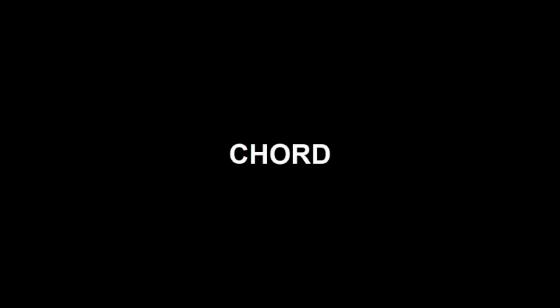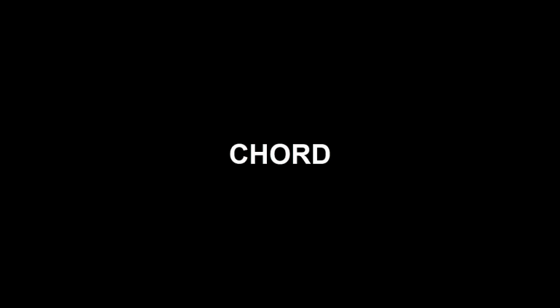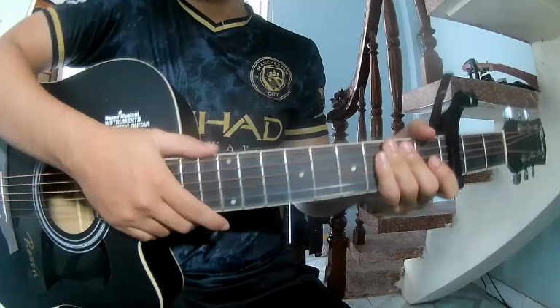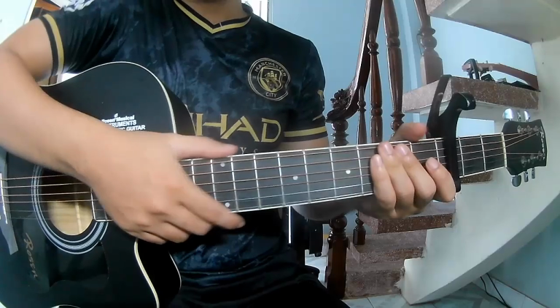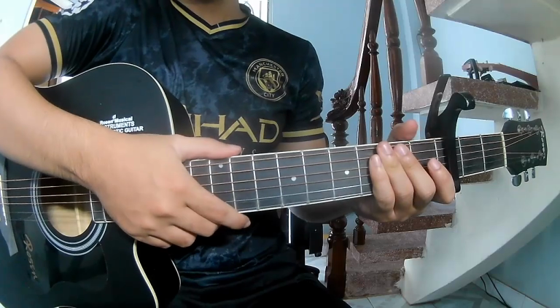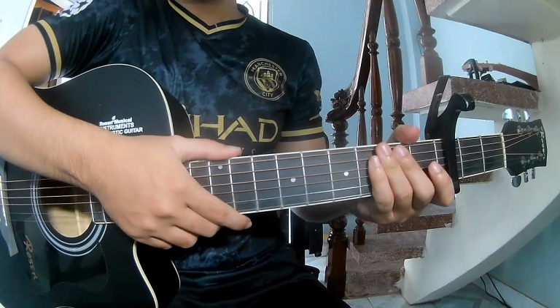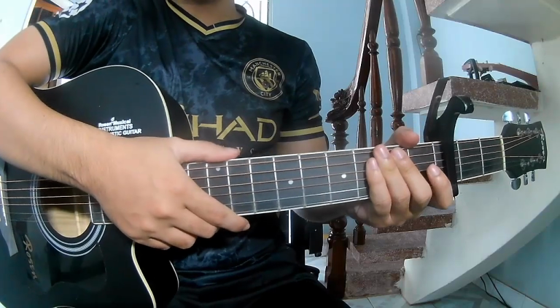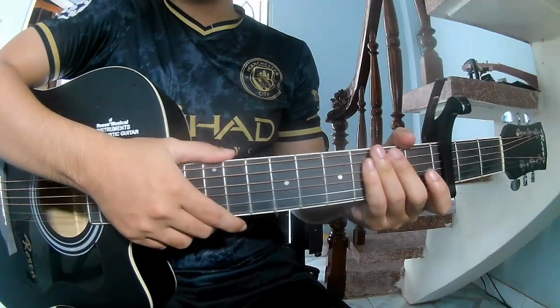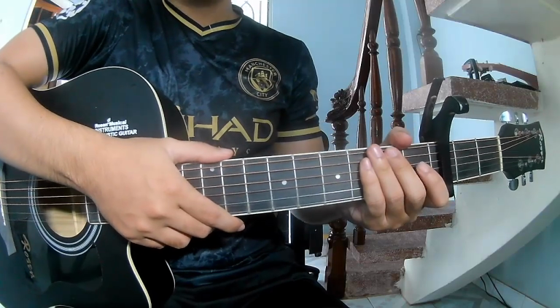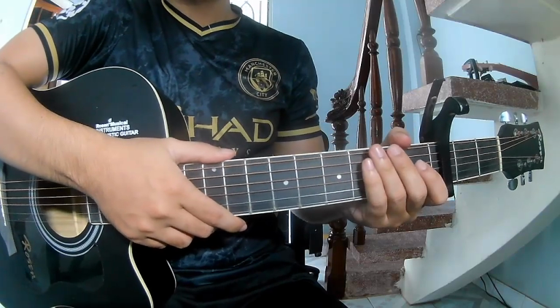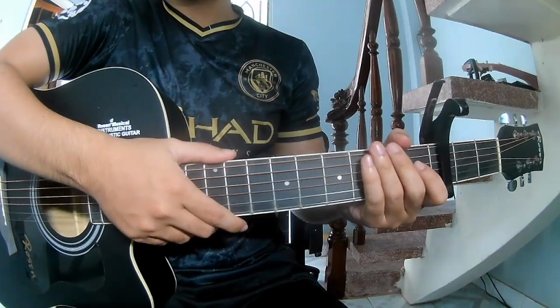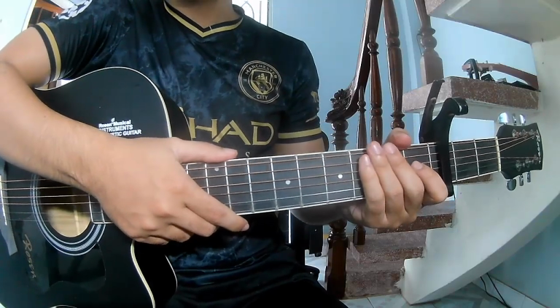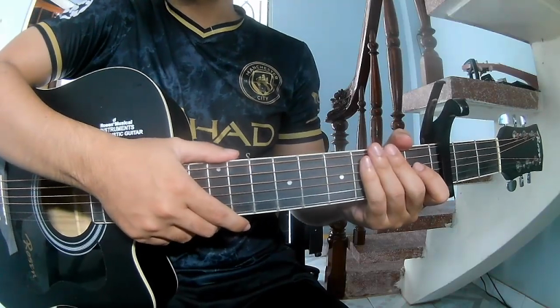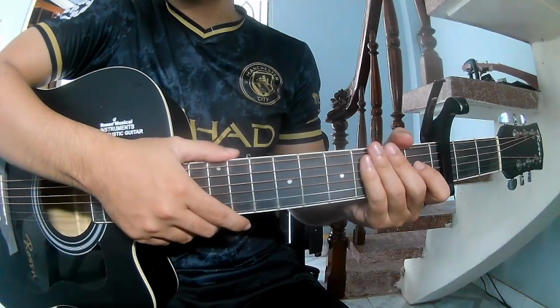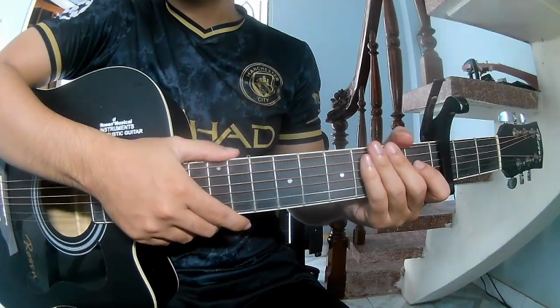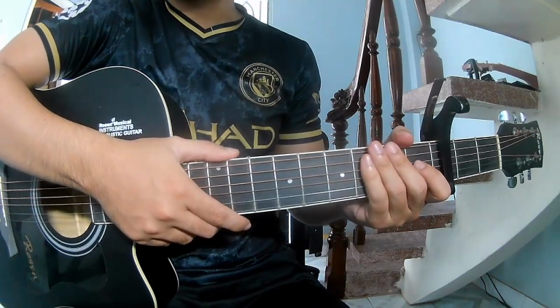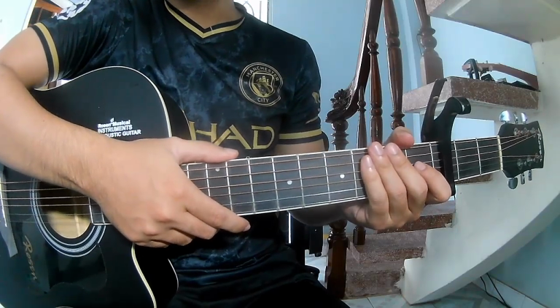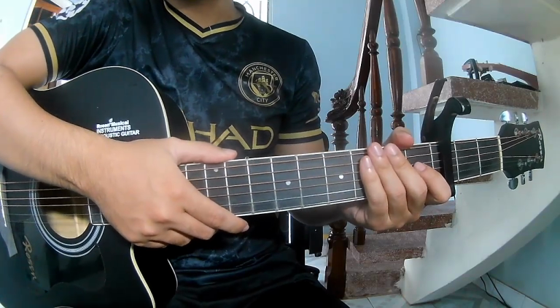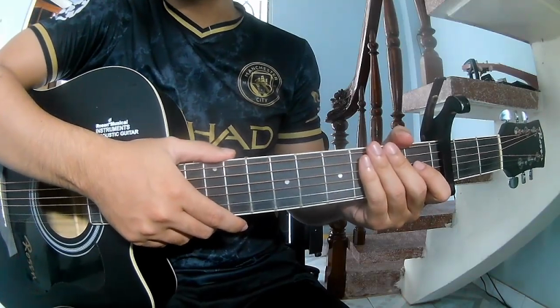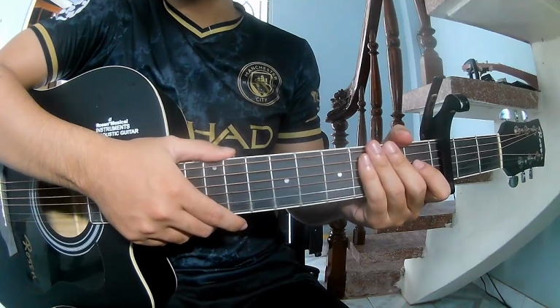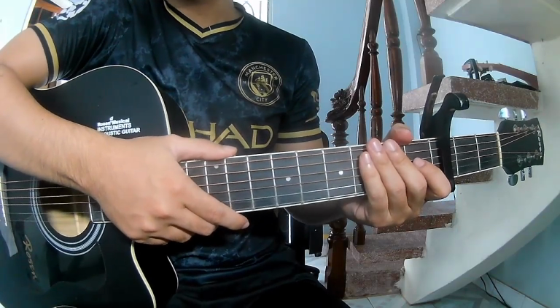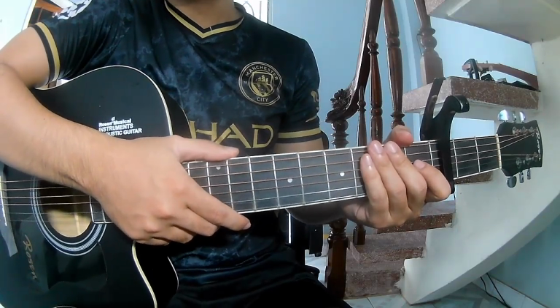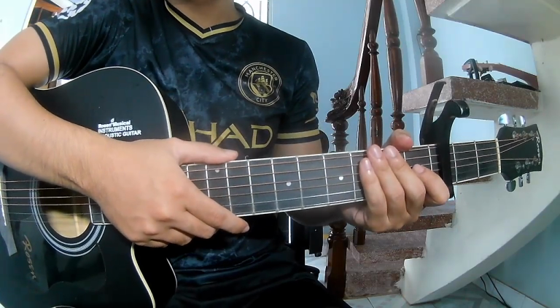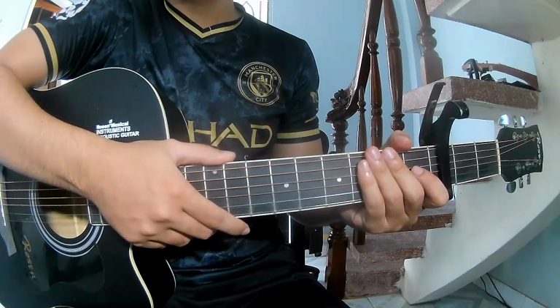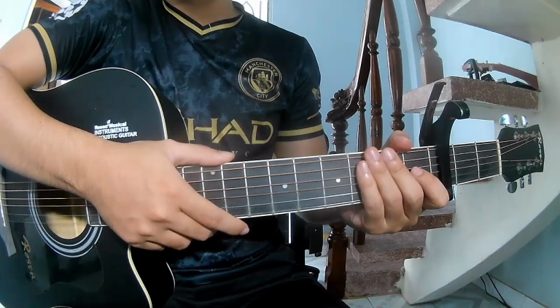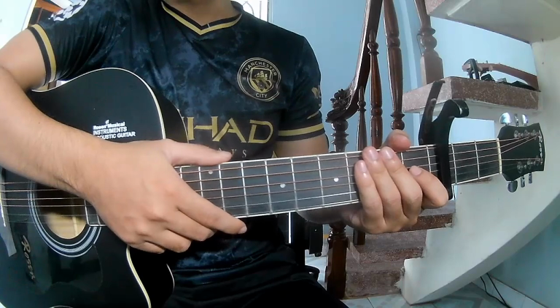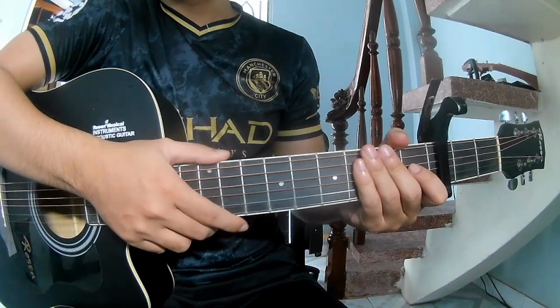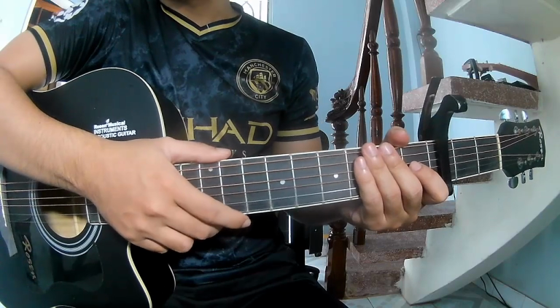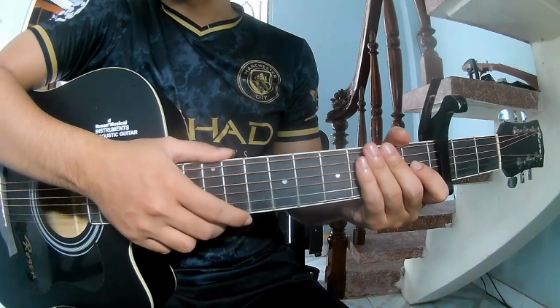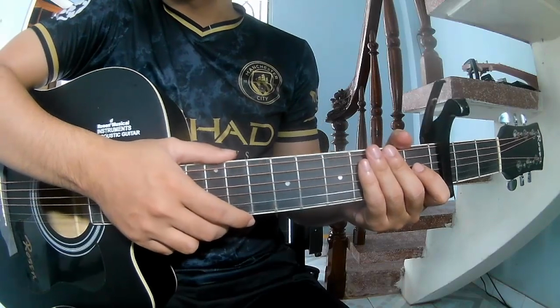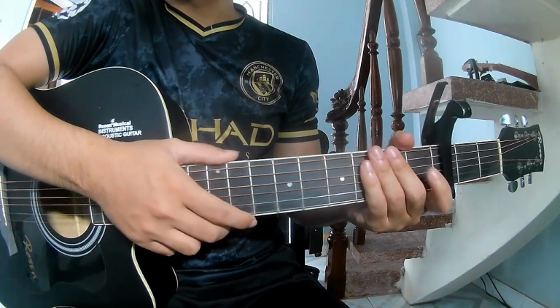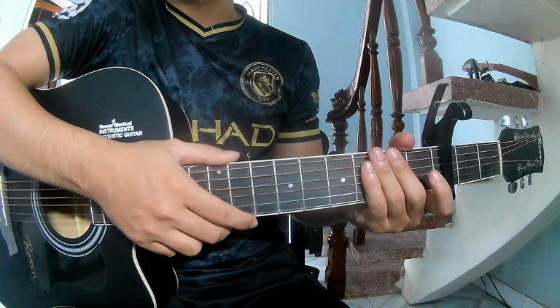Hi everyone. Today we'll share how to play with the light selection by Grant Florent.